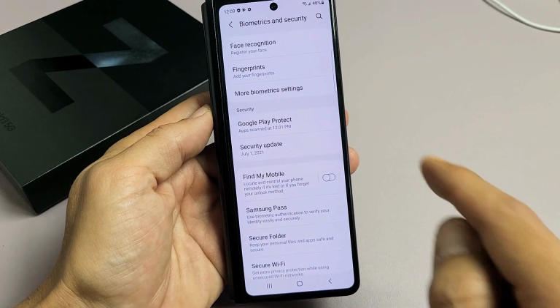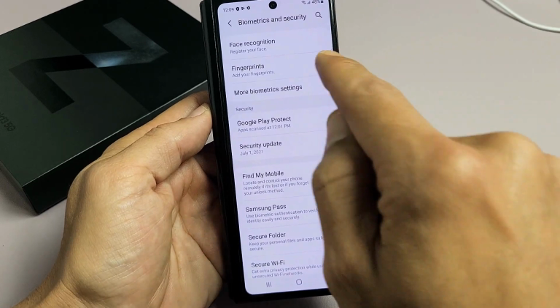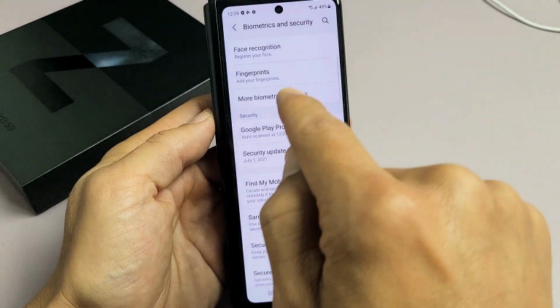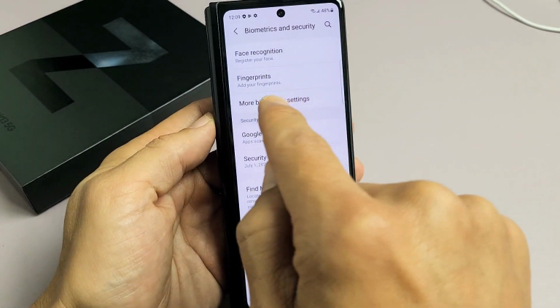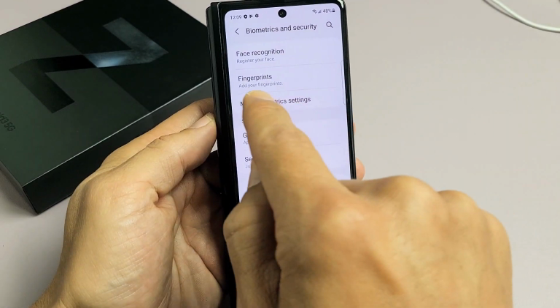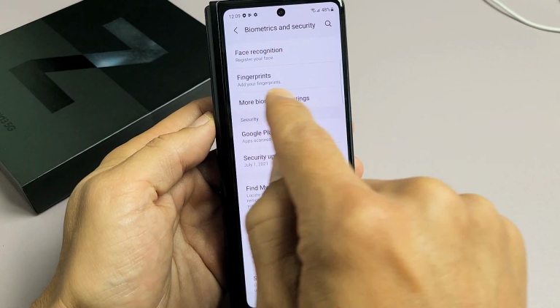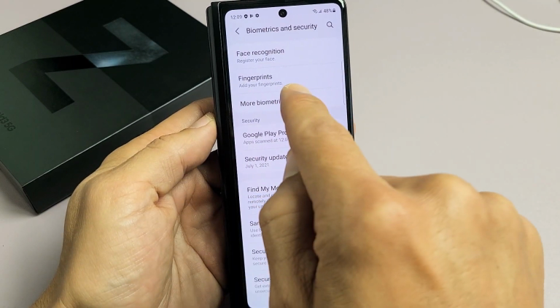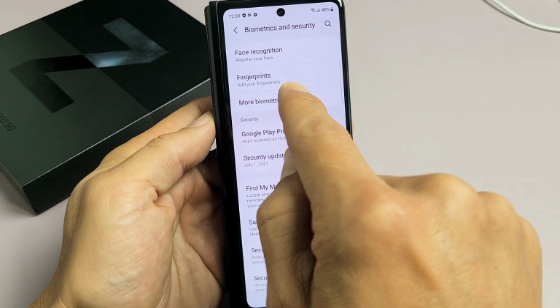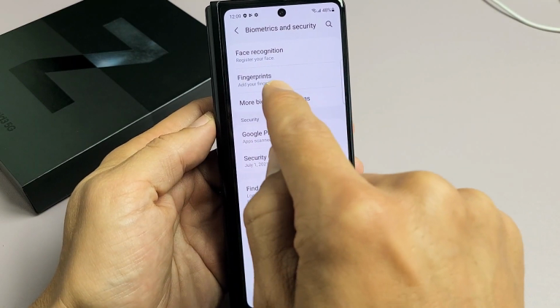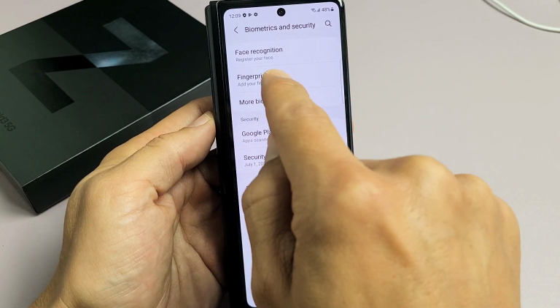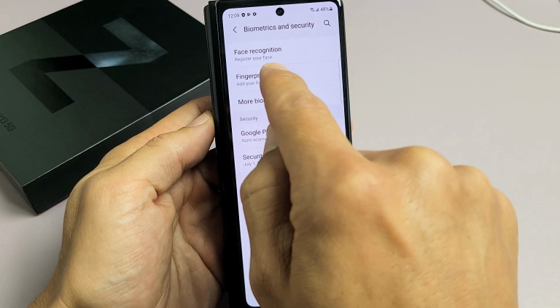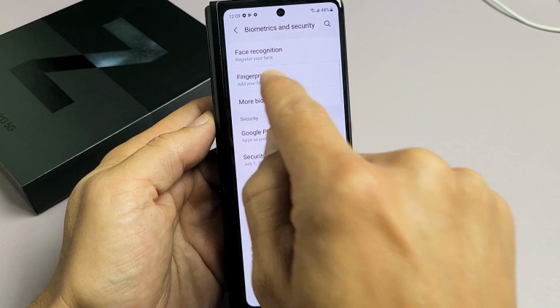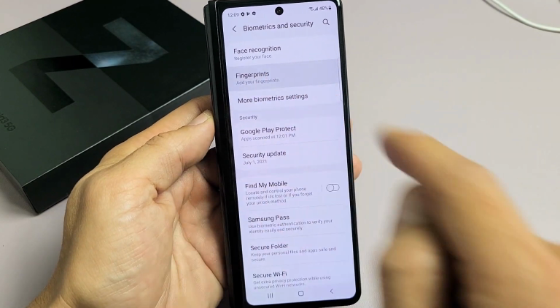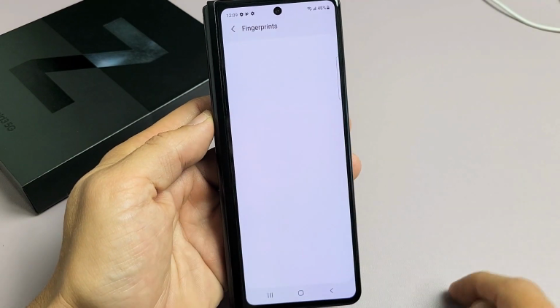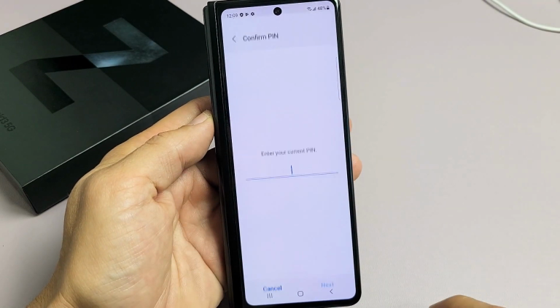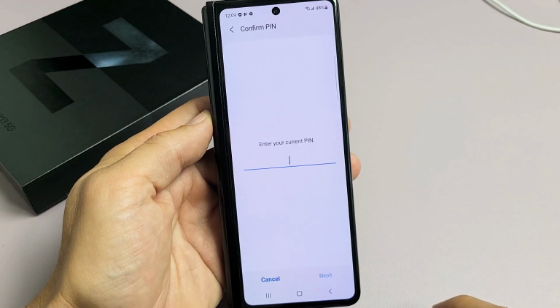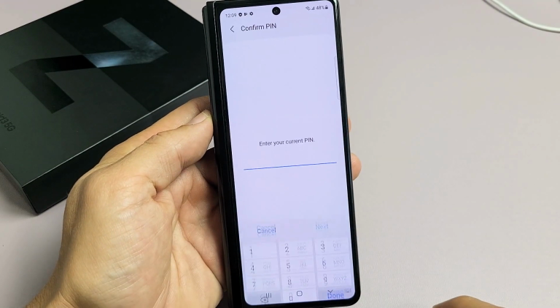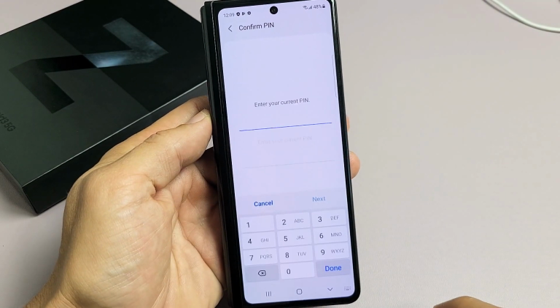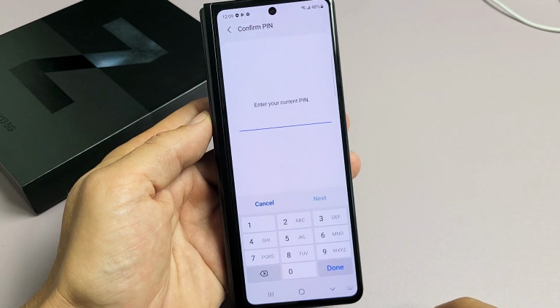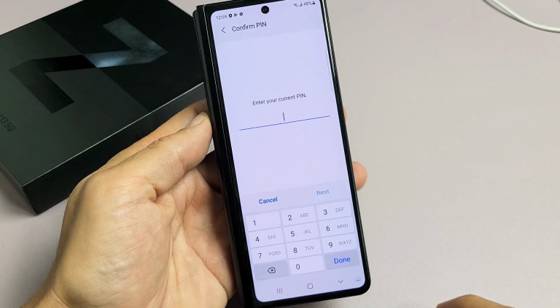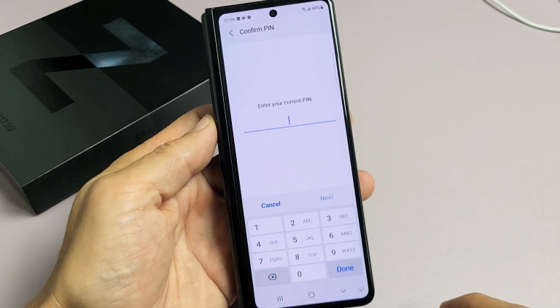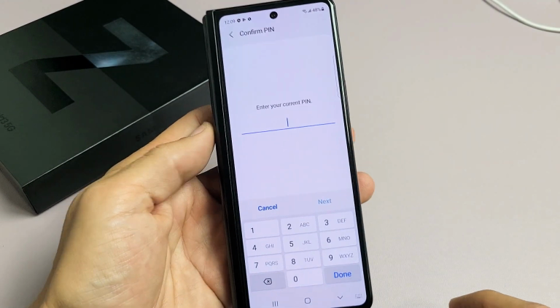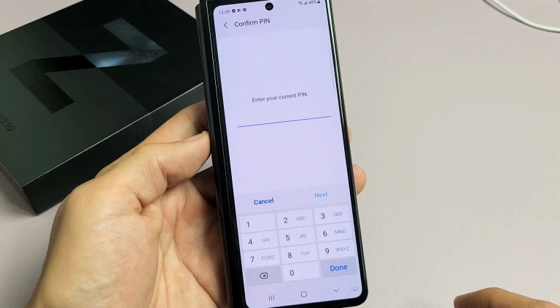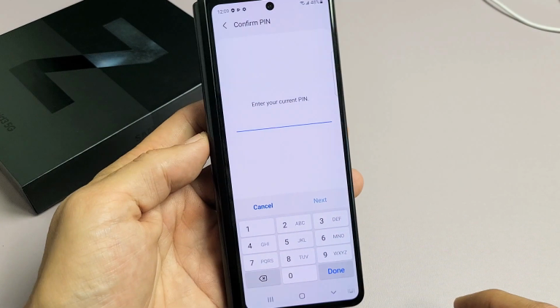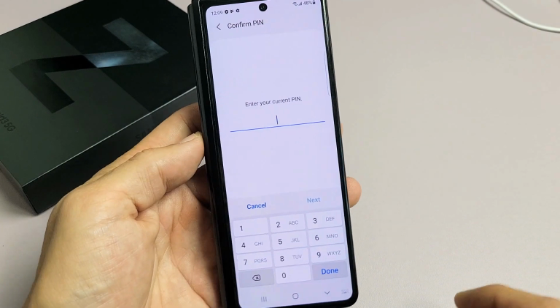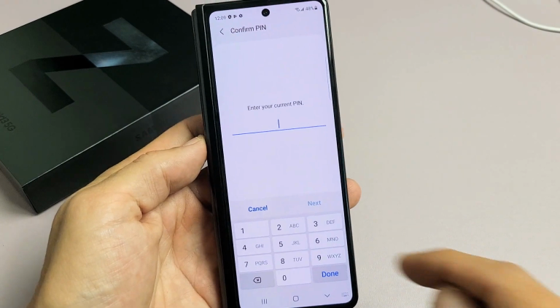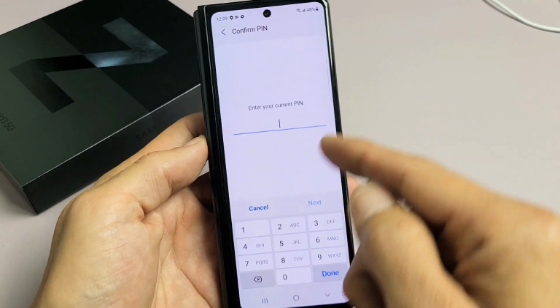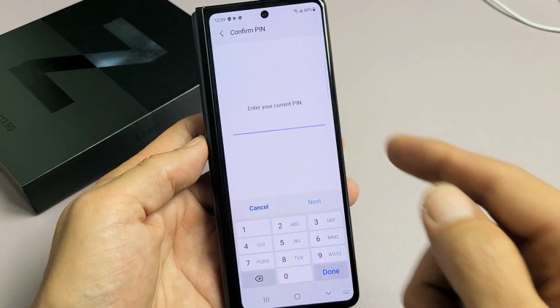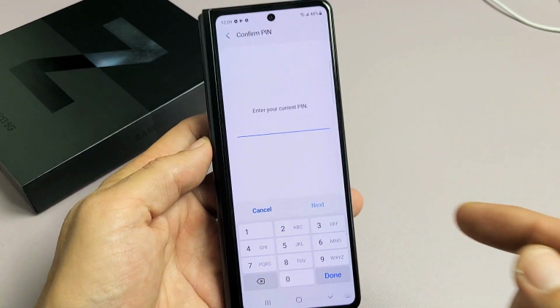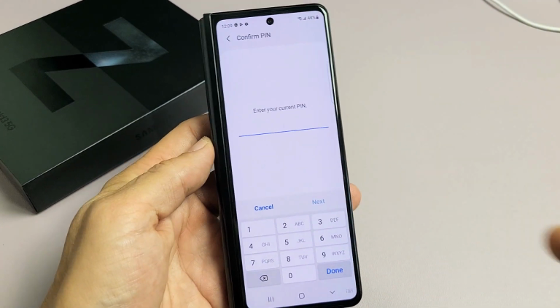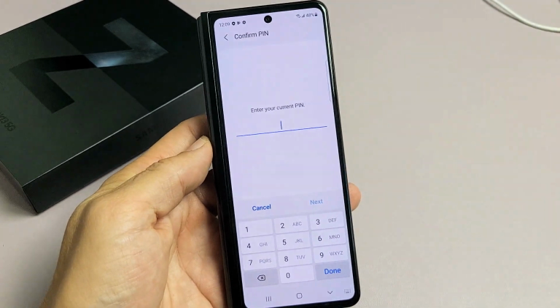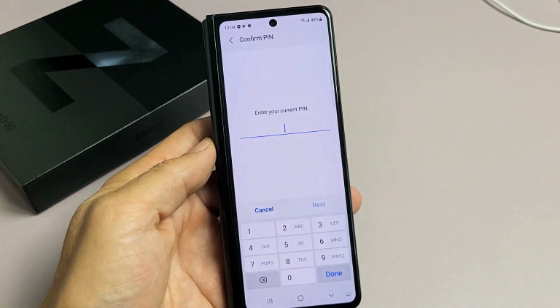Then we're going to tap on Fingerprints. Put in your PIN or your password.